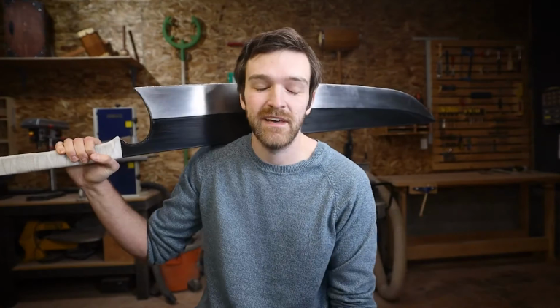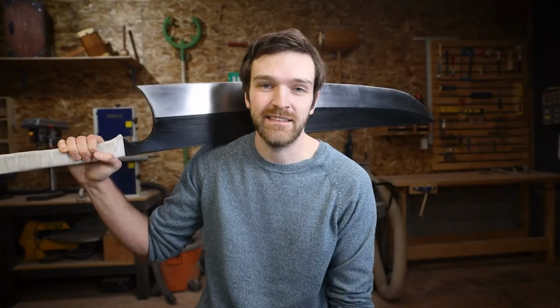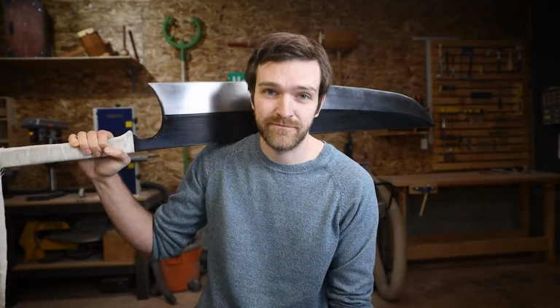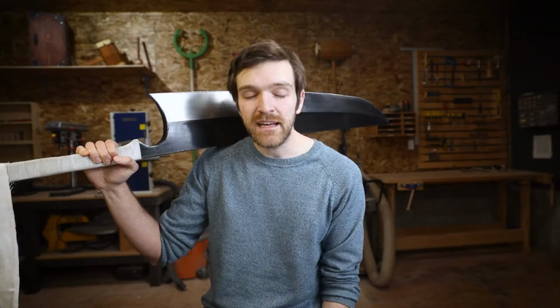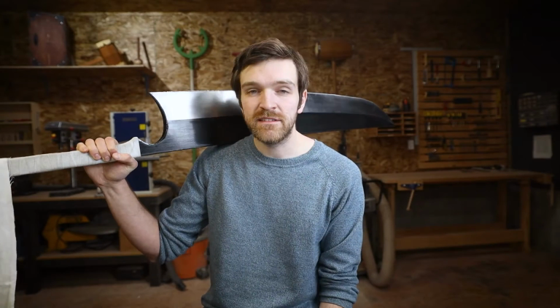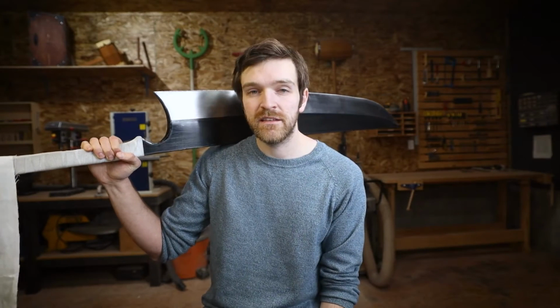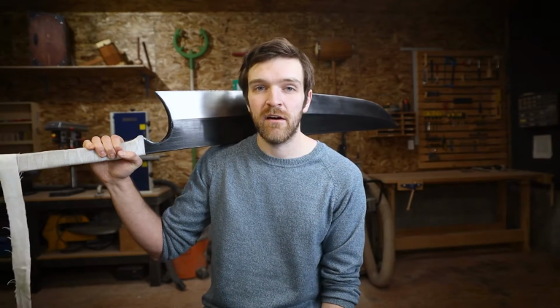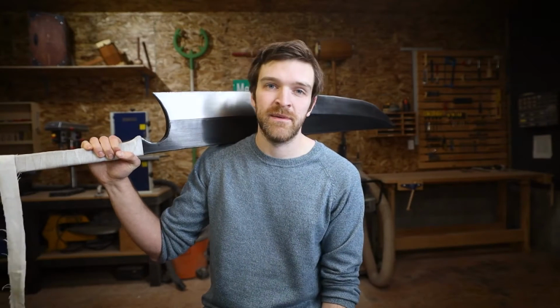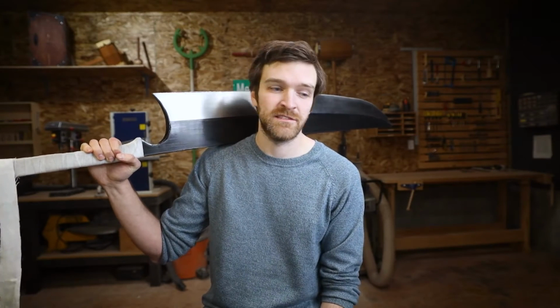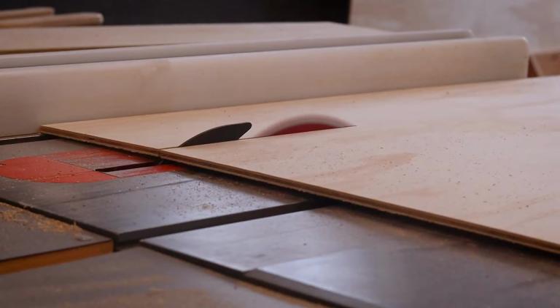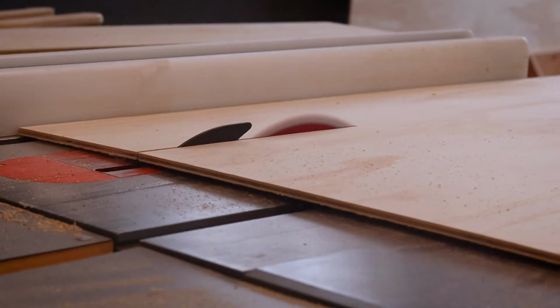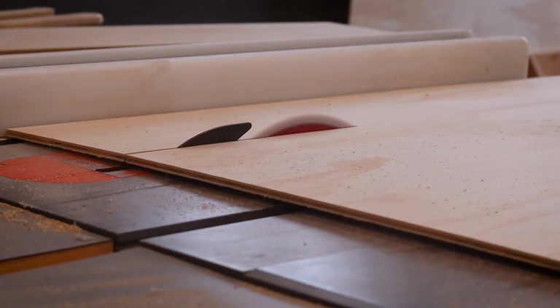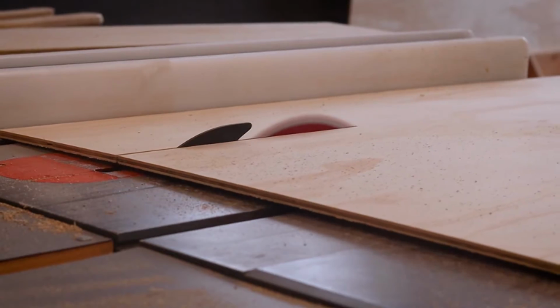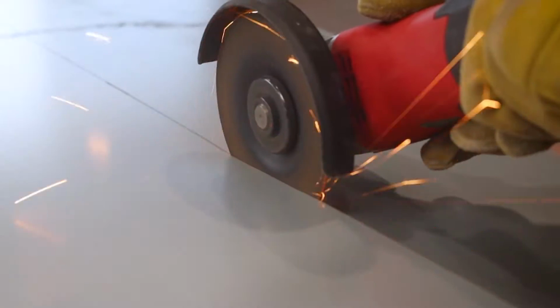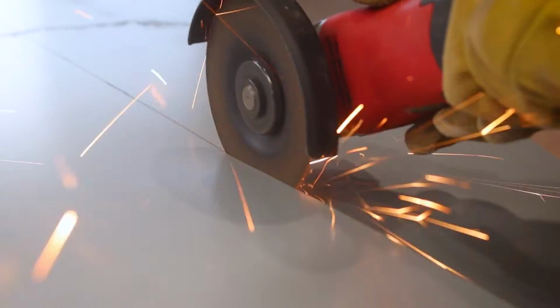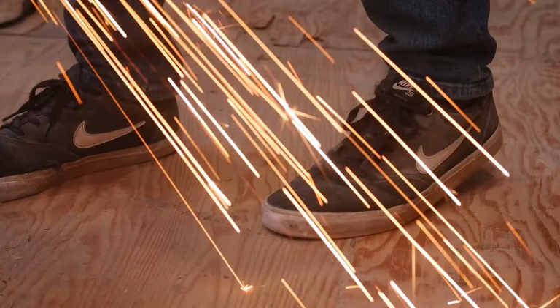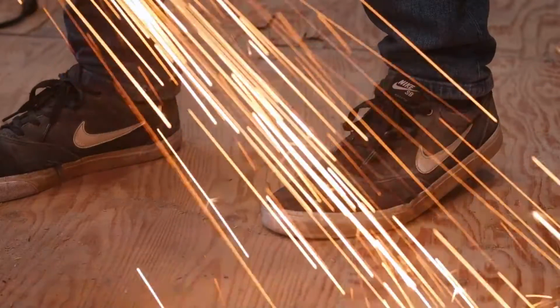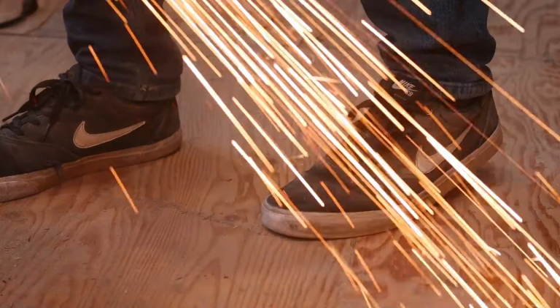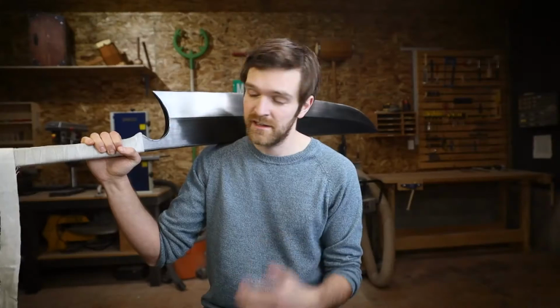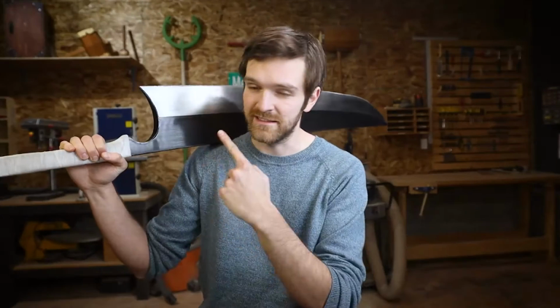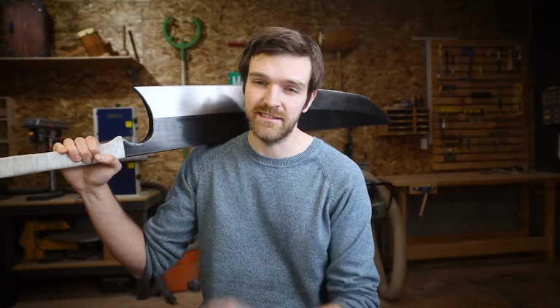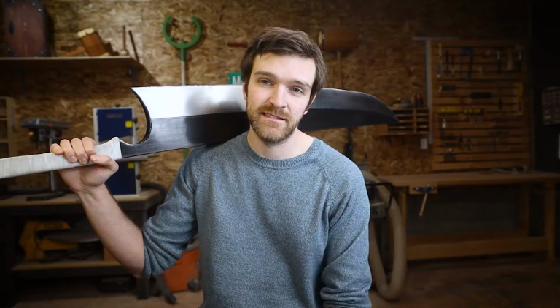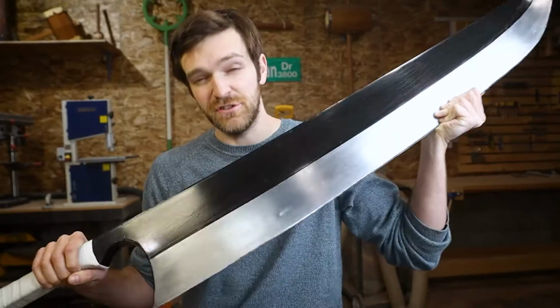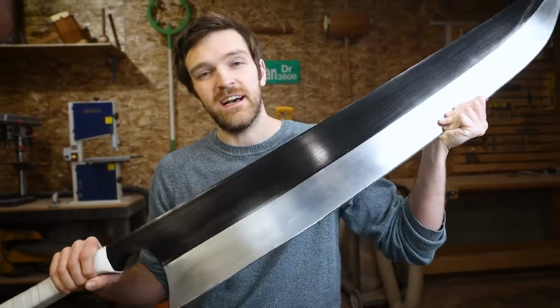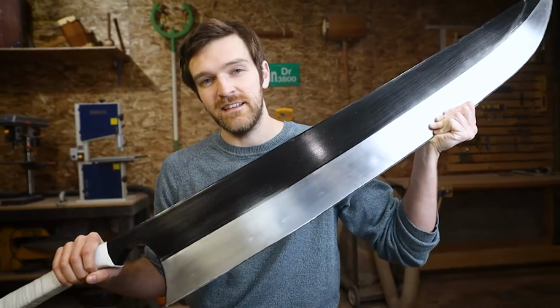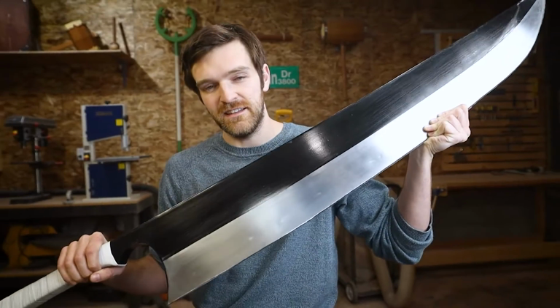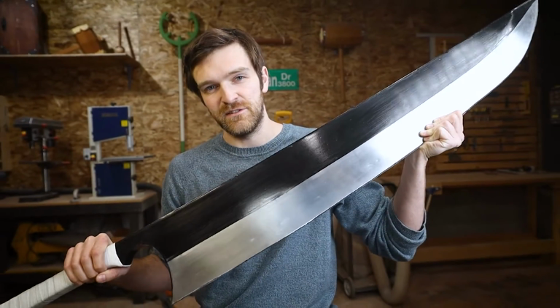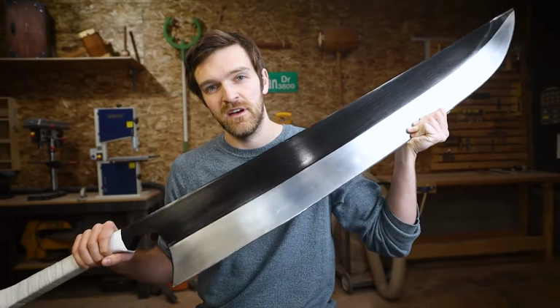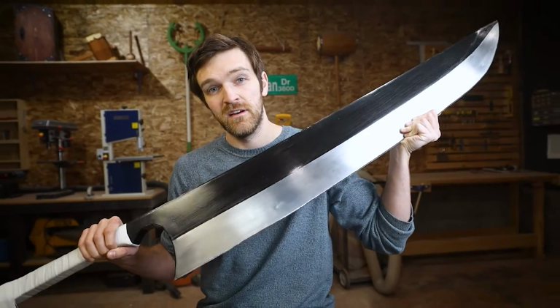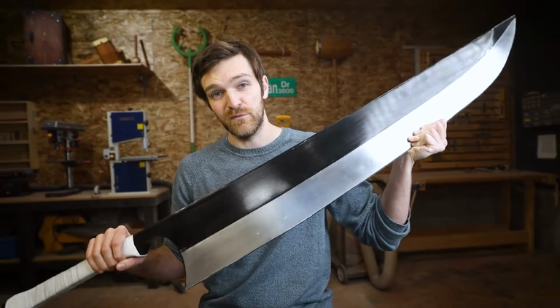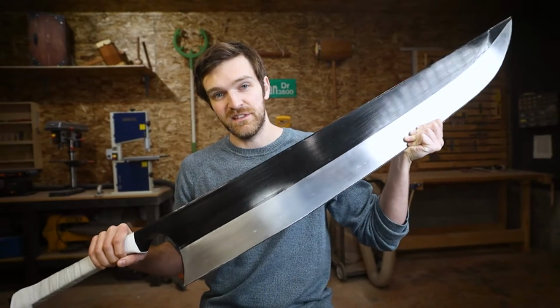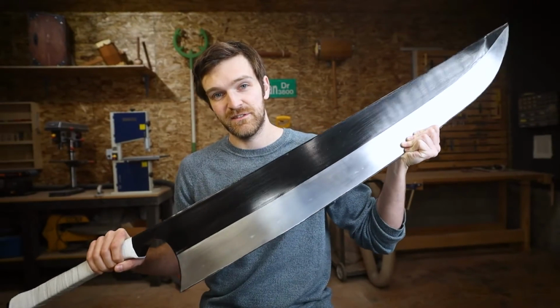Hi! Today I'm going to tell you how I managed to turn a bunch of common building materials into this — the Shikai Zangetsu from Bleach.